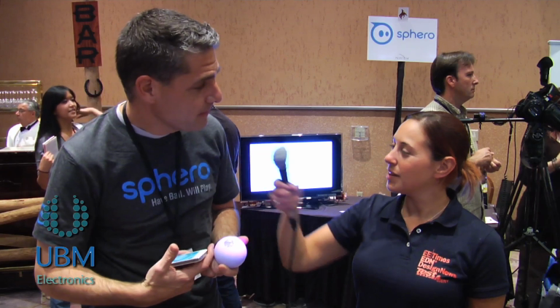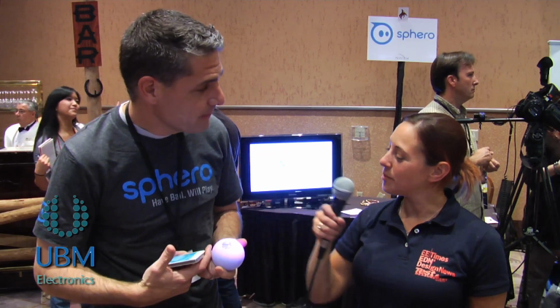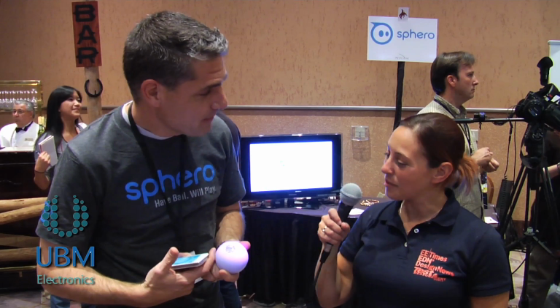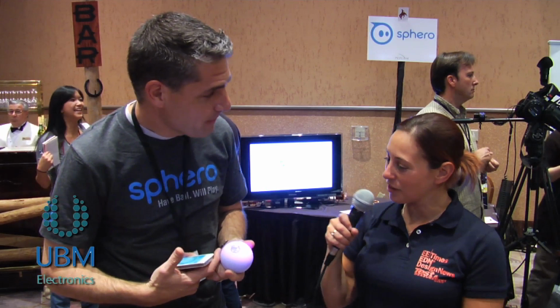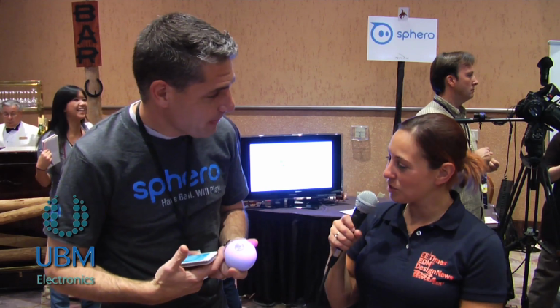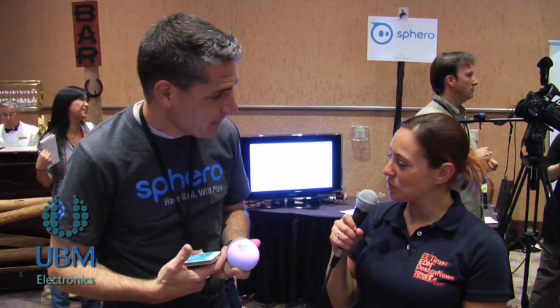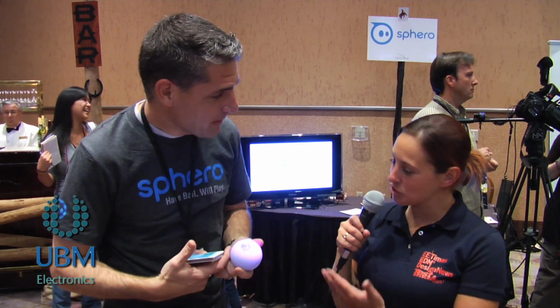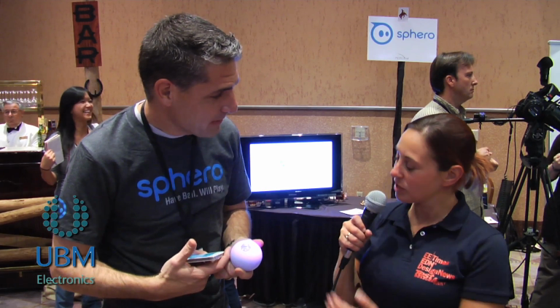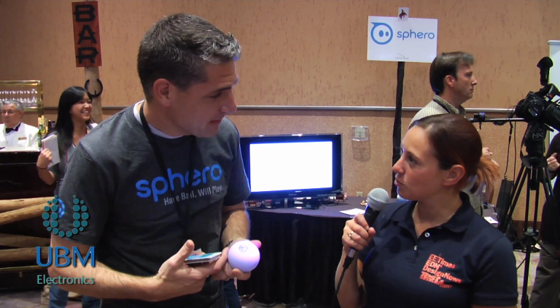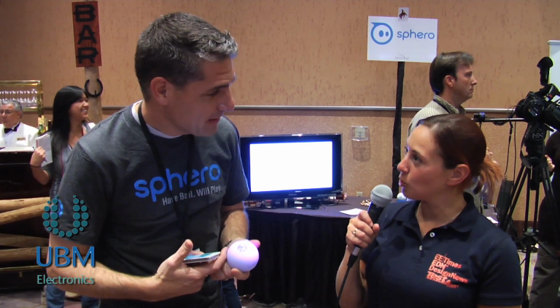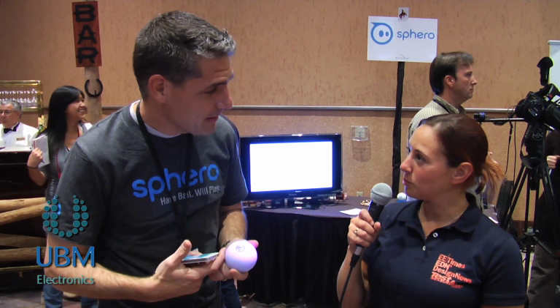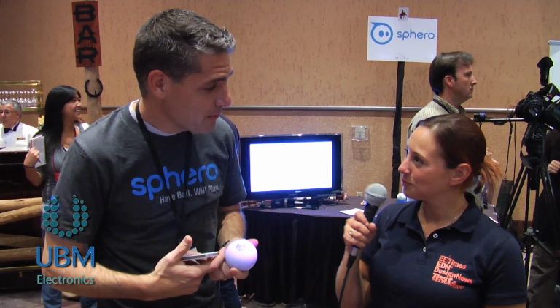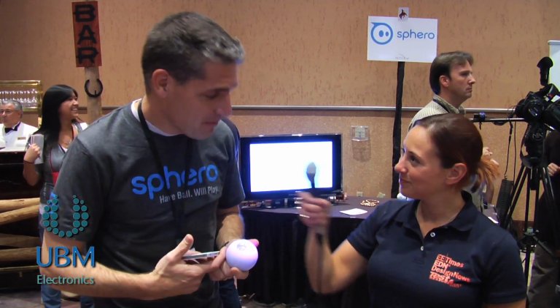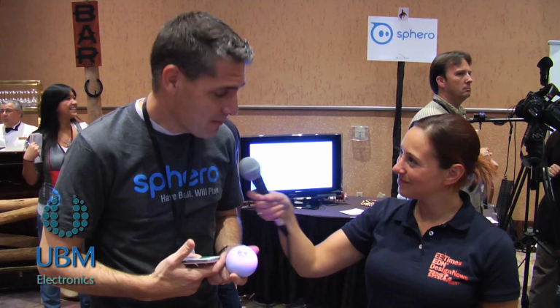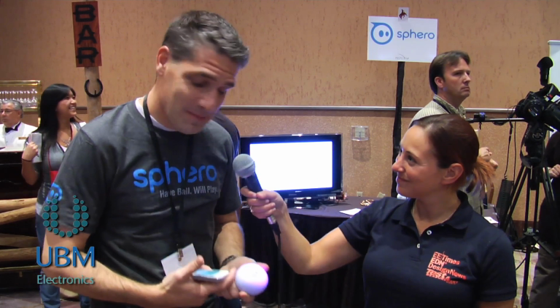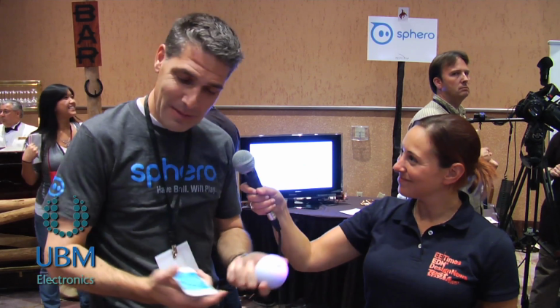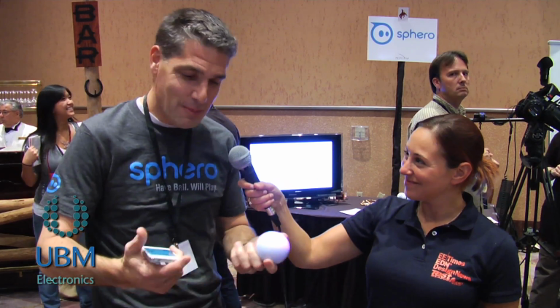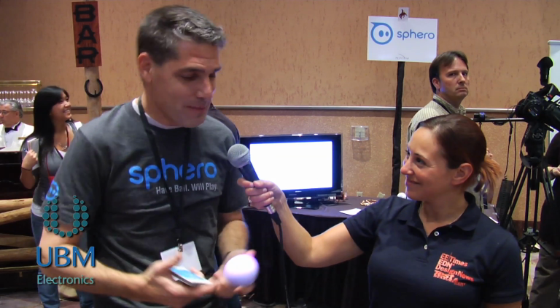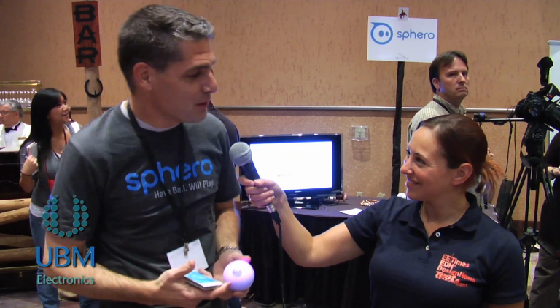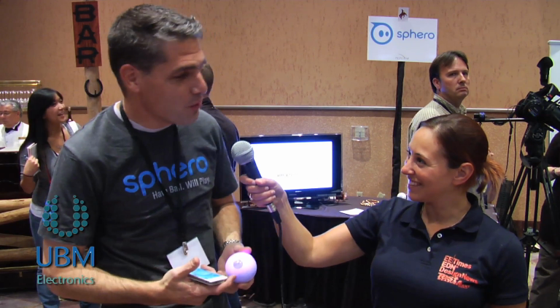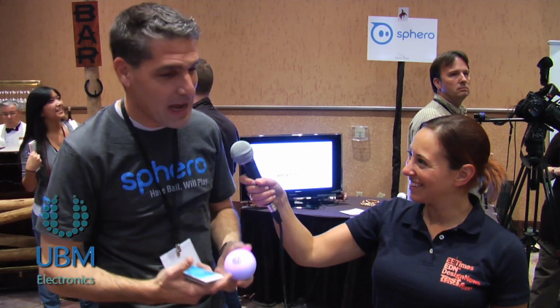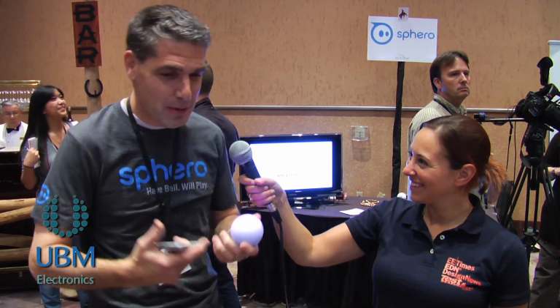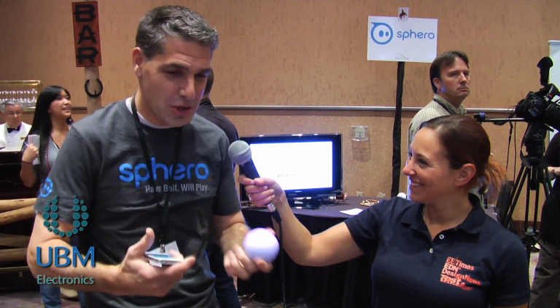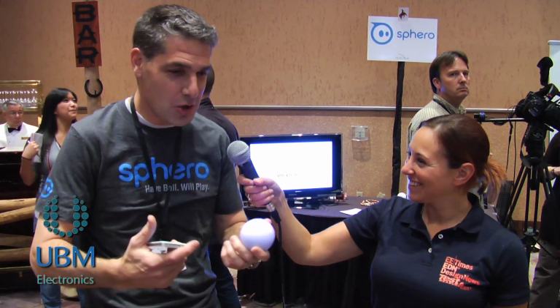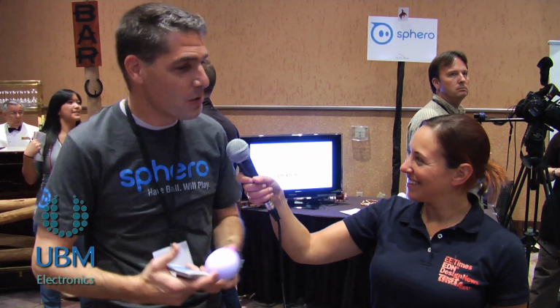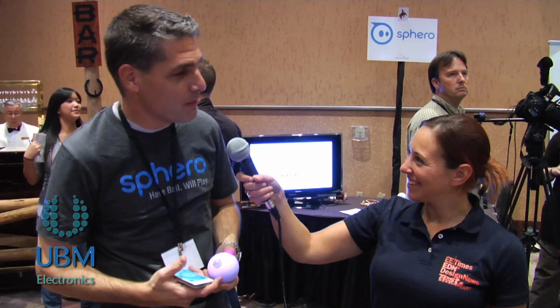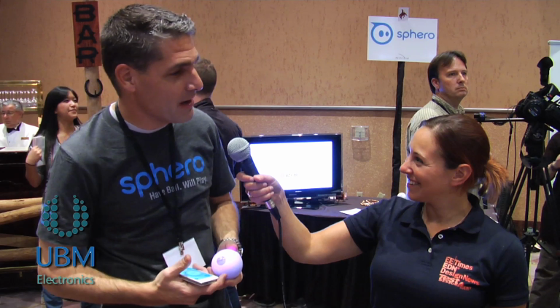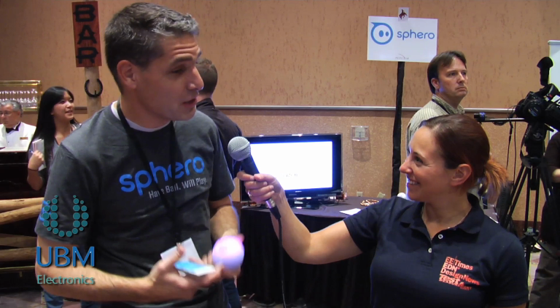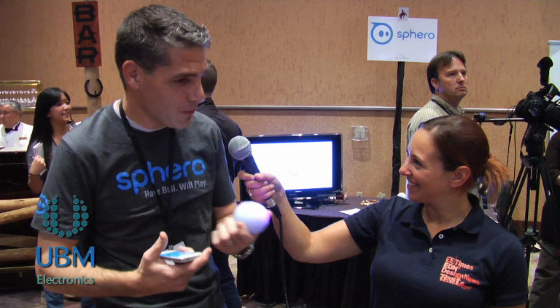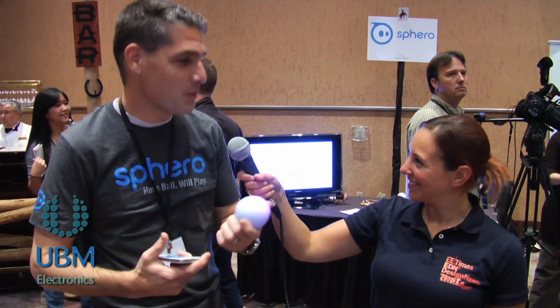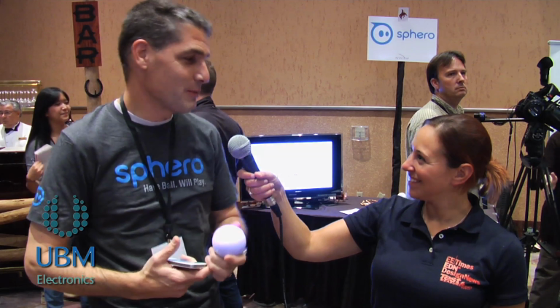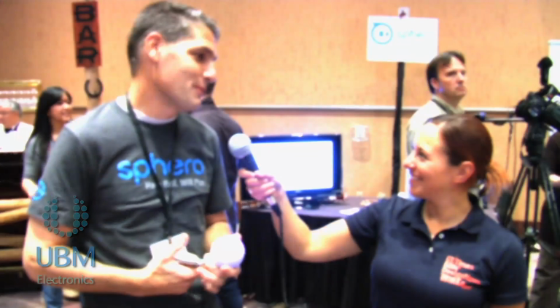Well, thank you so much for showing us your ball. My pleasure — always happy to show my Sphero to people.